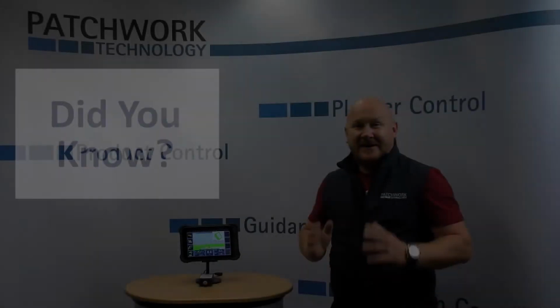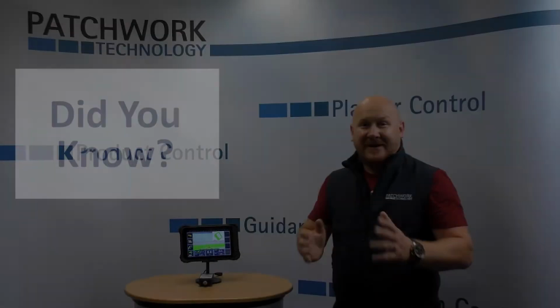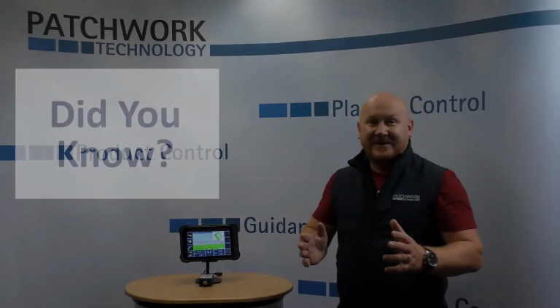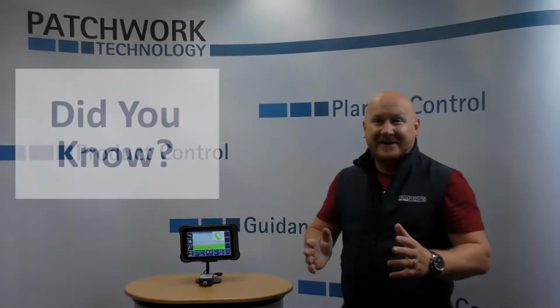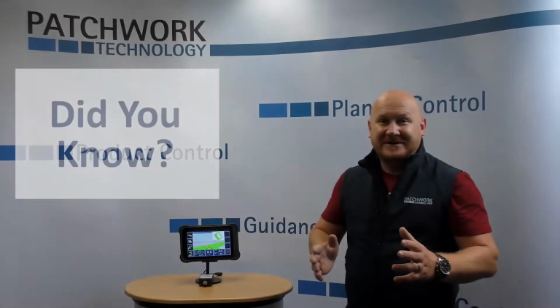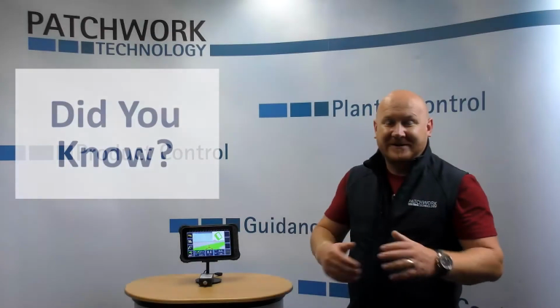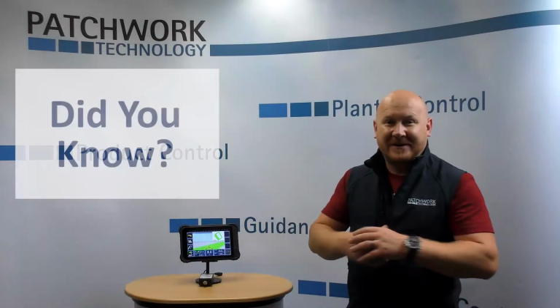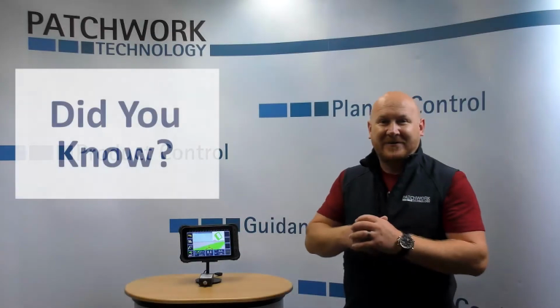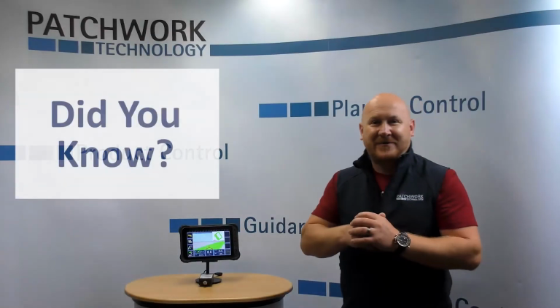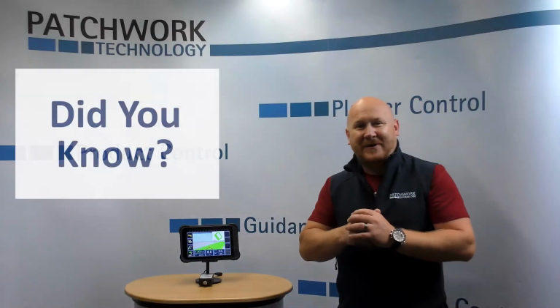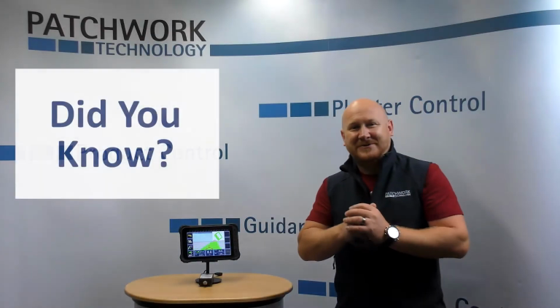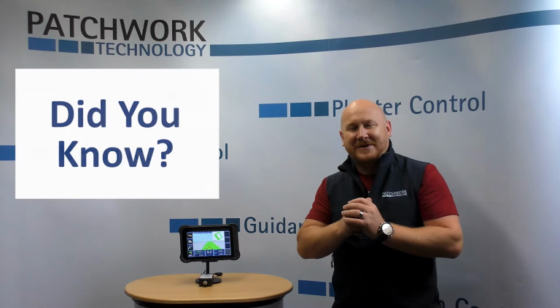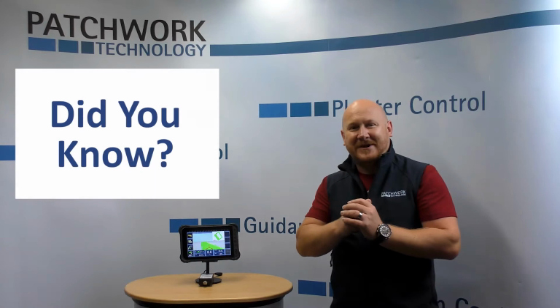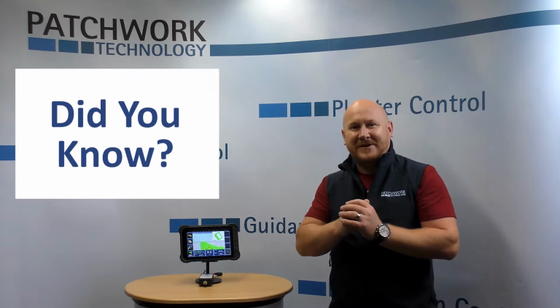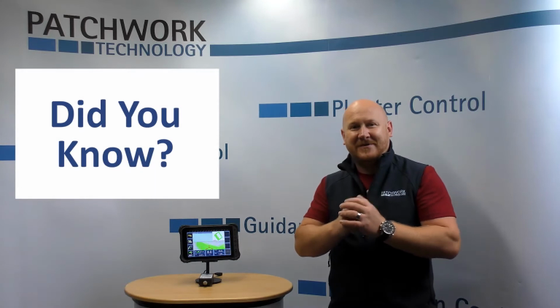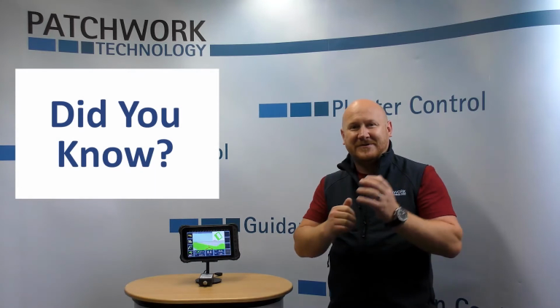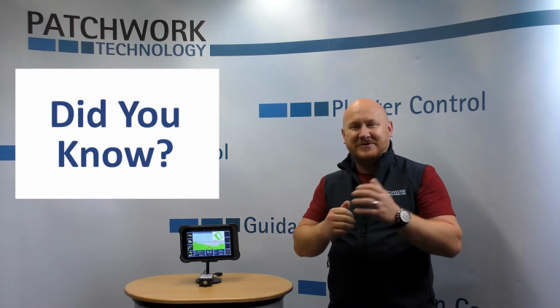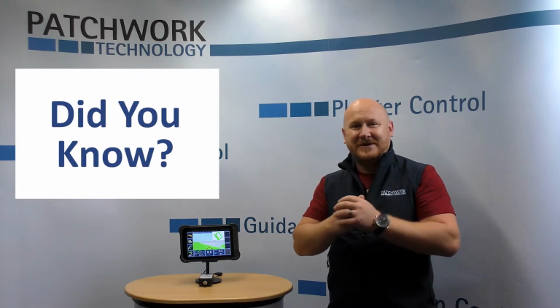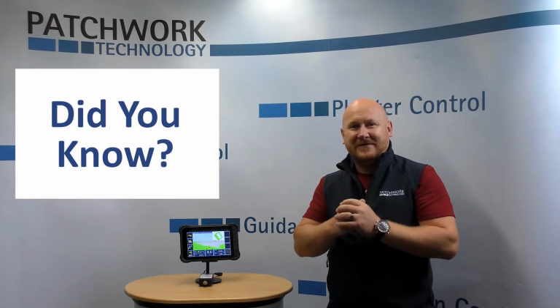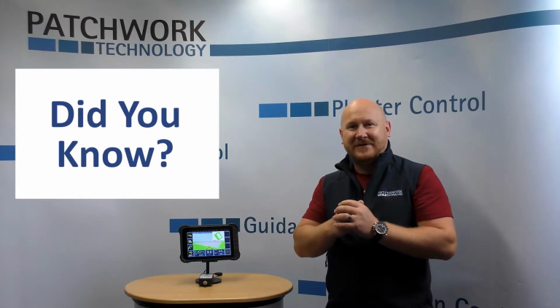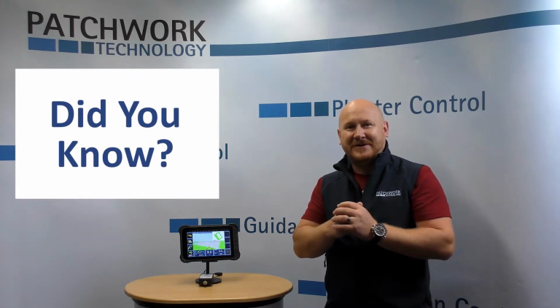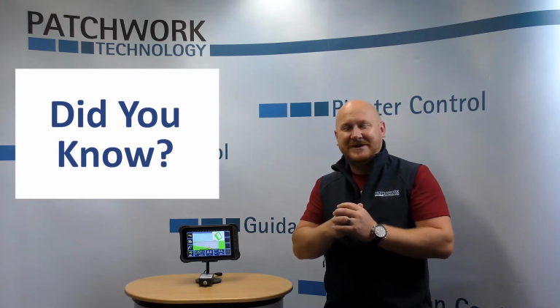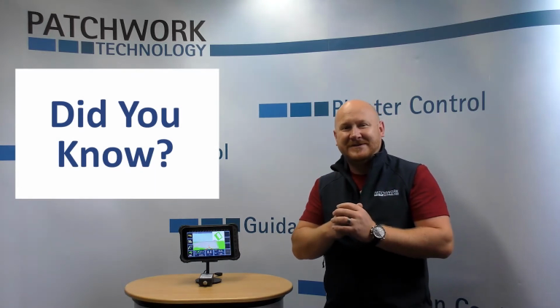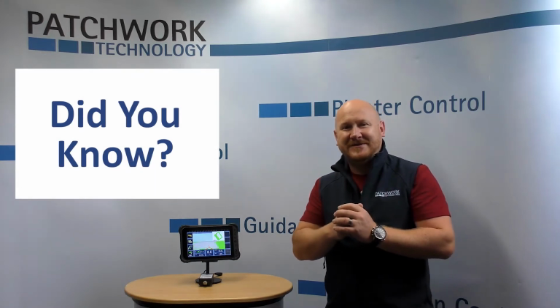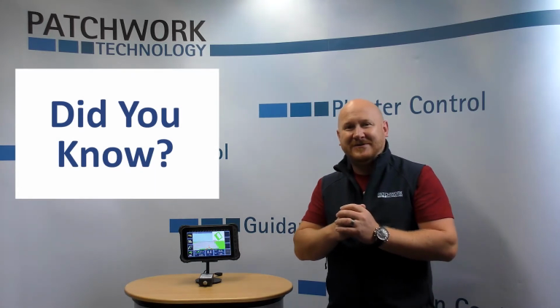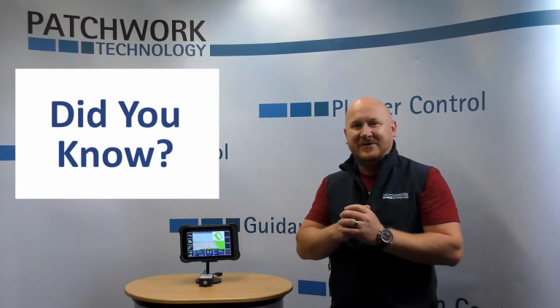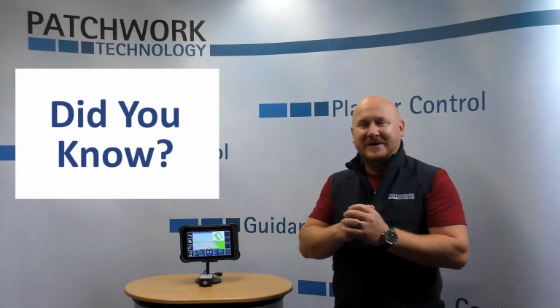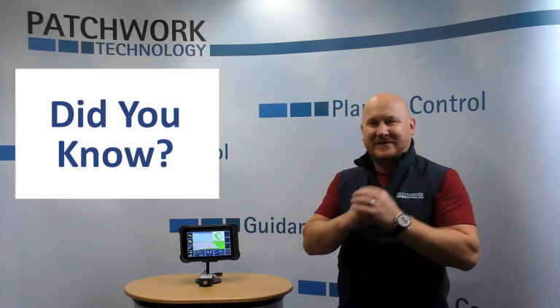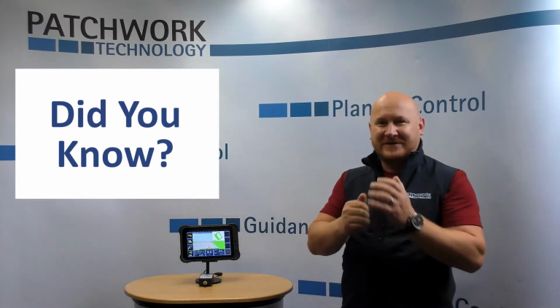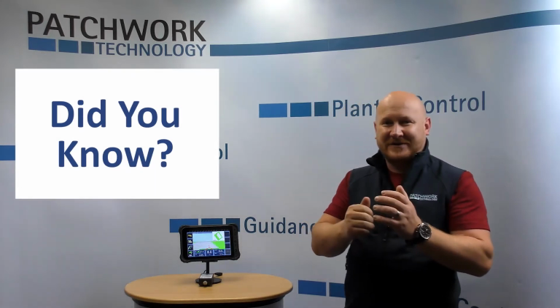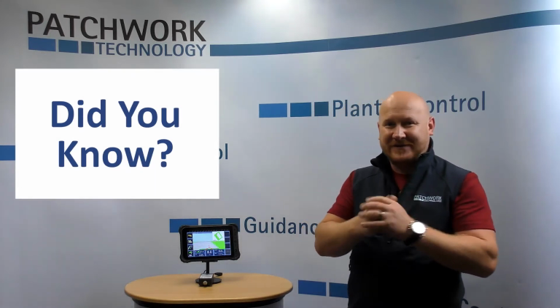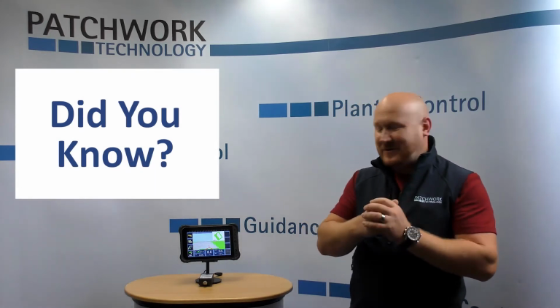Hi guys, Andrew from Patchwork here. Thank you for tuning in for today's Did You Know feature video.